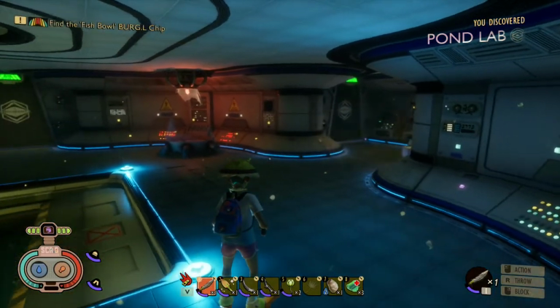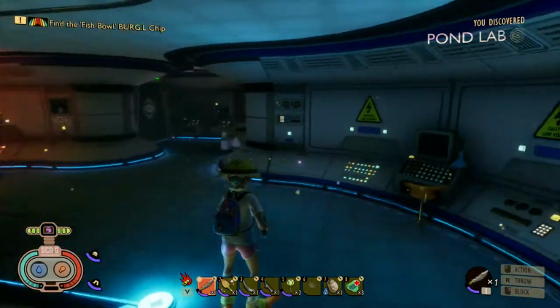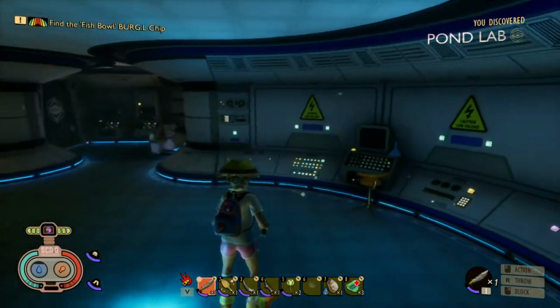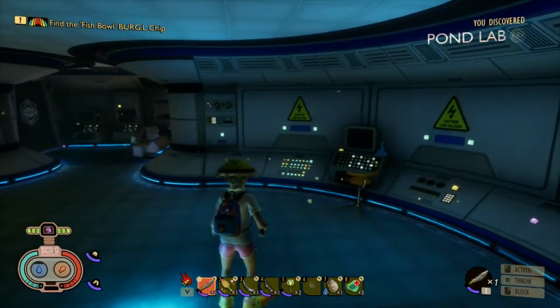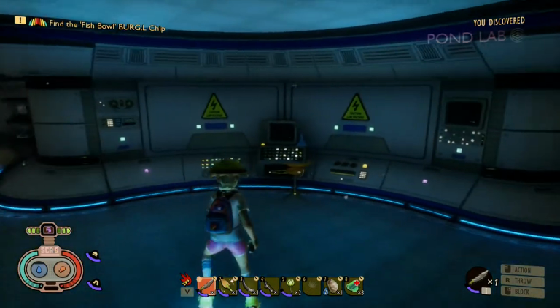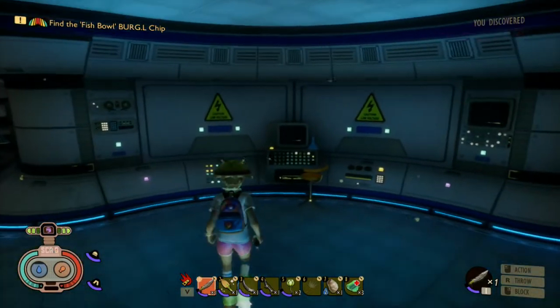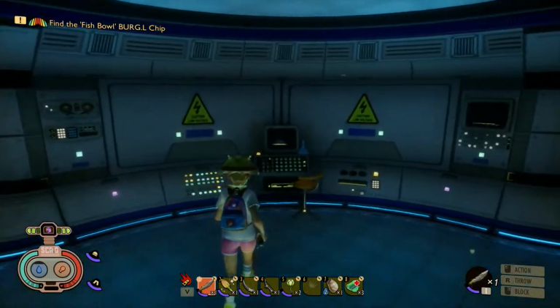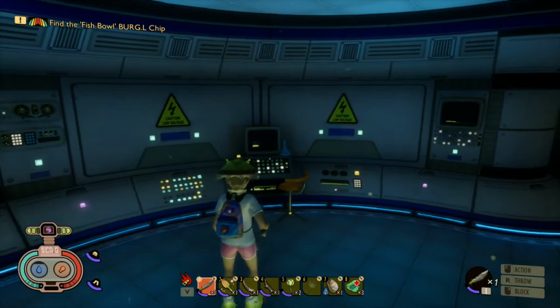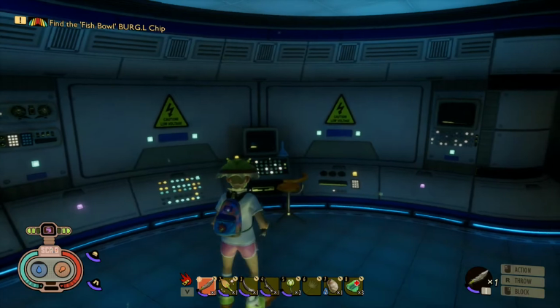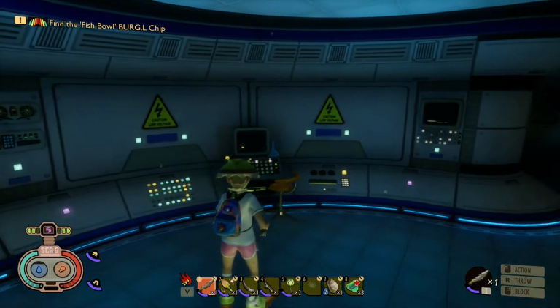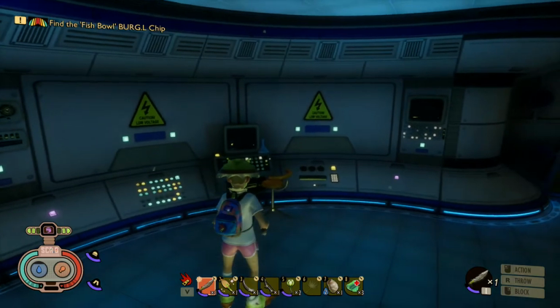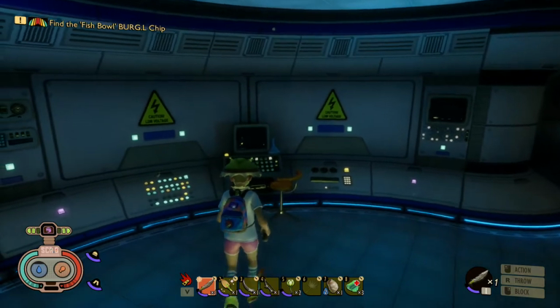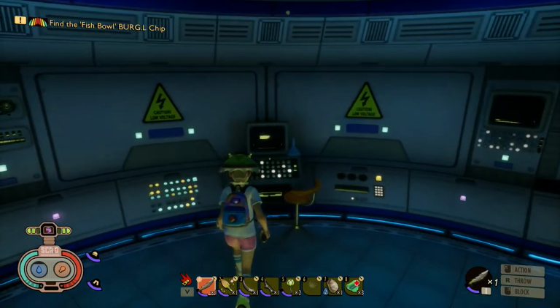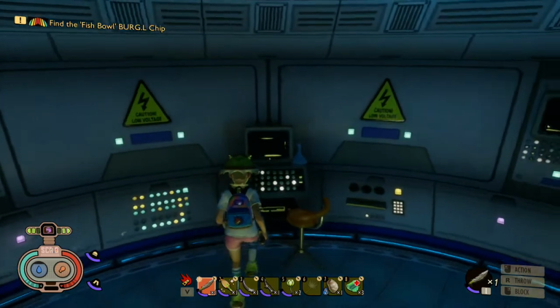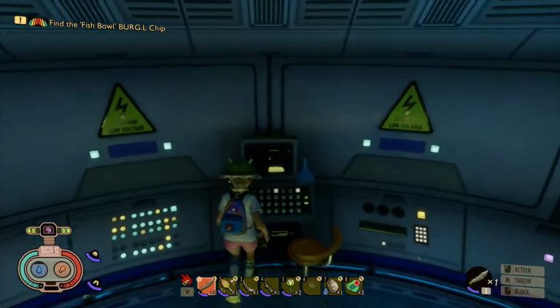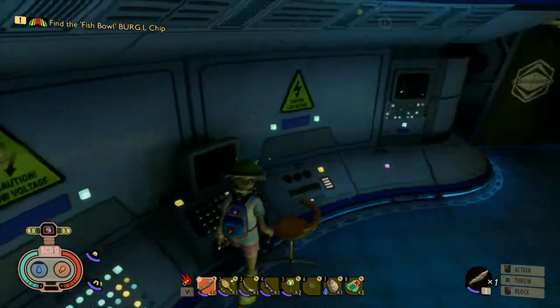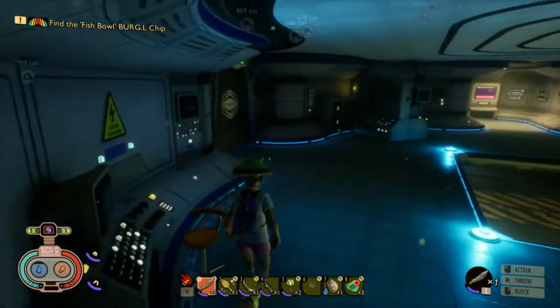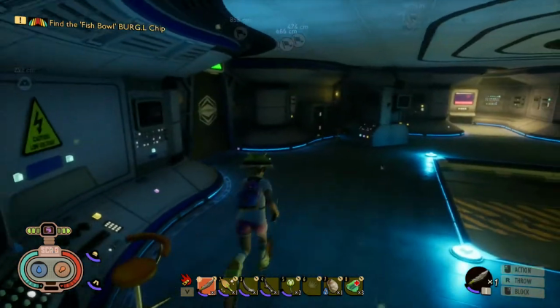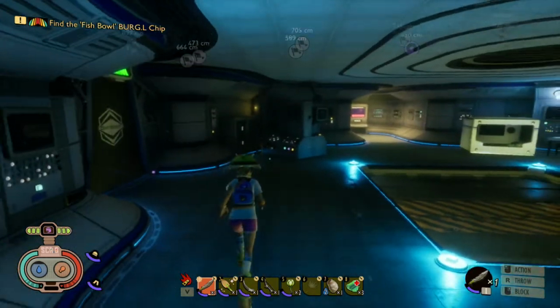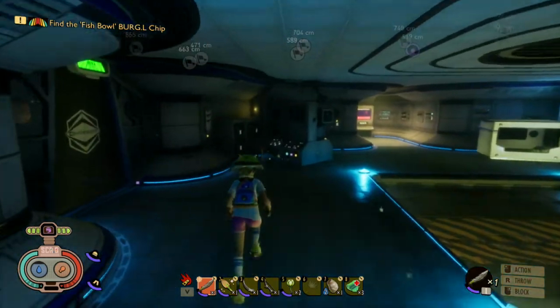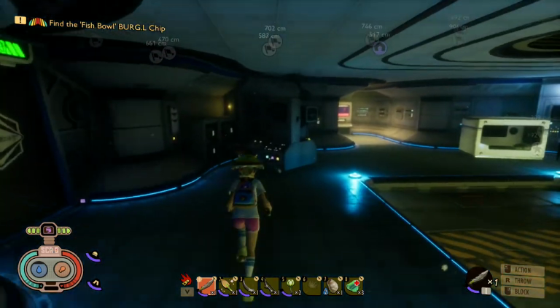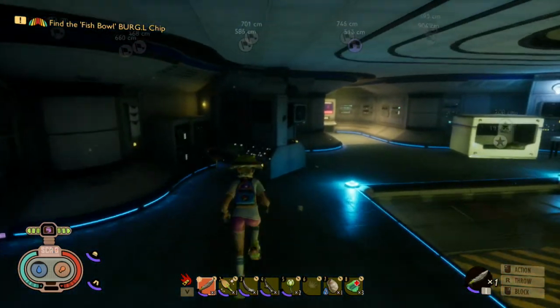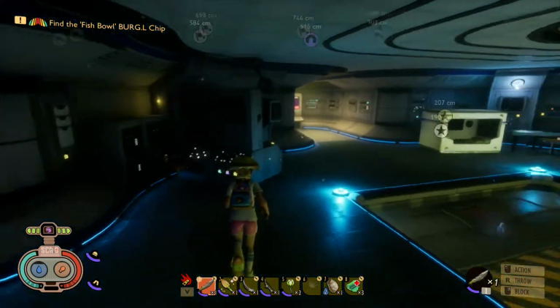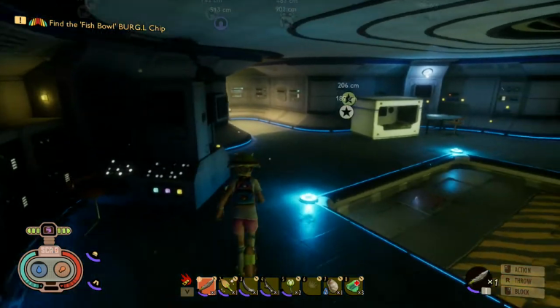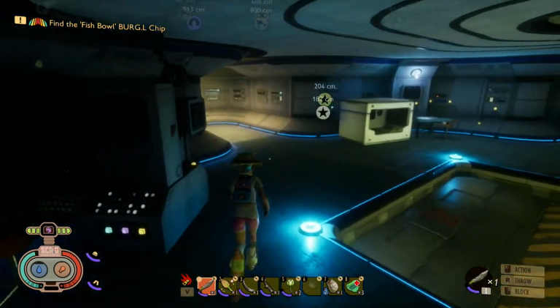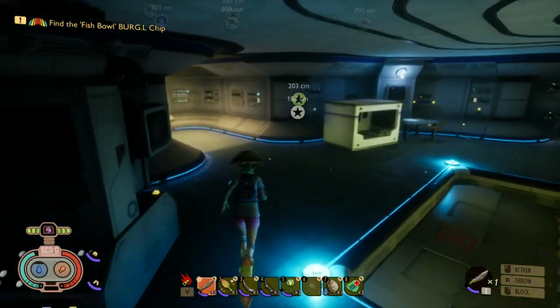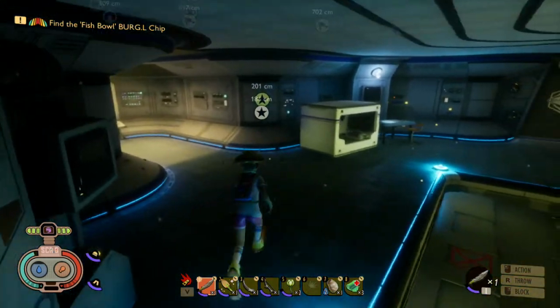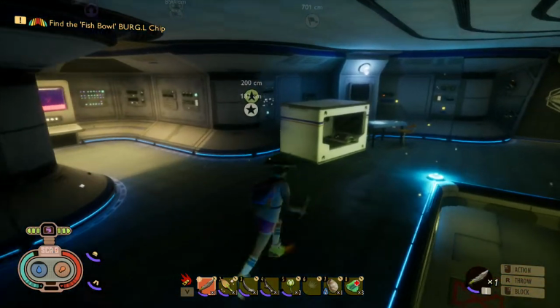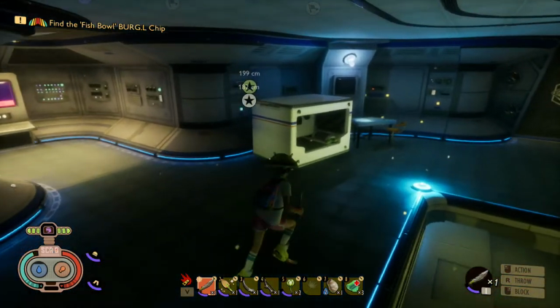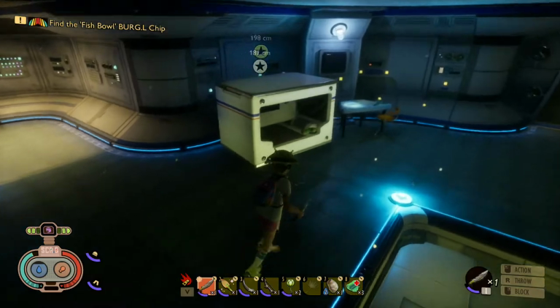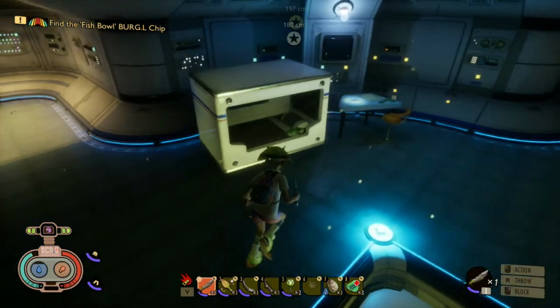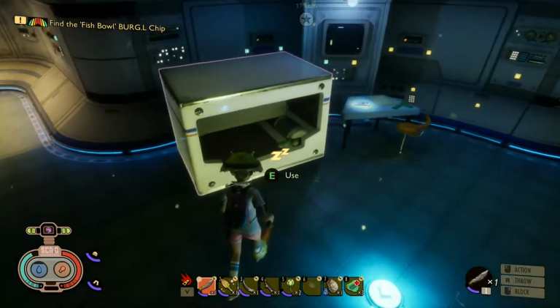It opens the door and you're inside the pond lab. Welcome to the pond lab! The next thing you need to do is go around — there is a bed in here if you need to sleep, and bandages too.